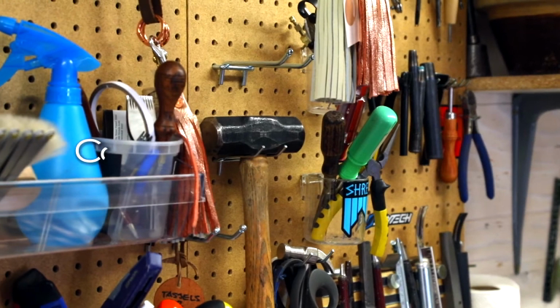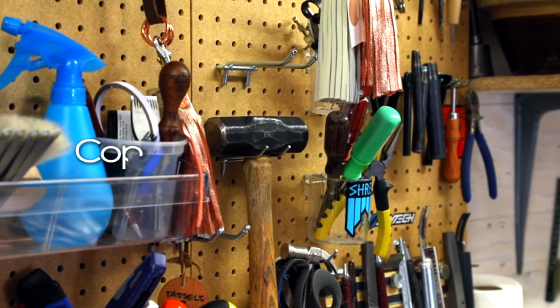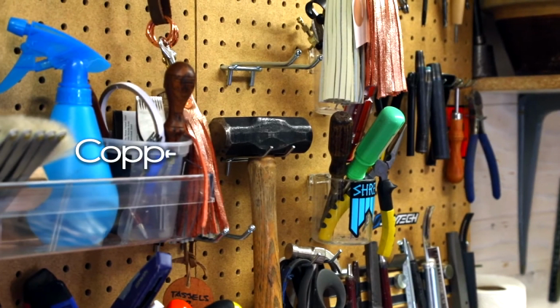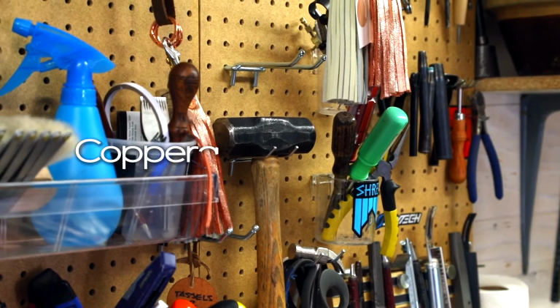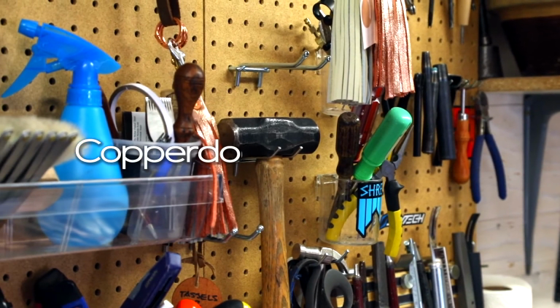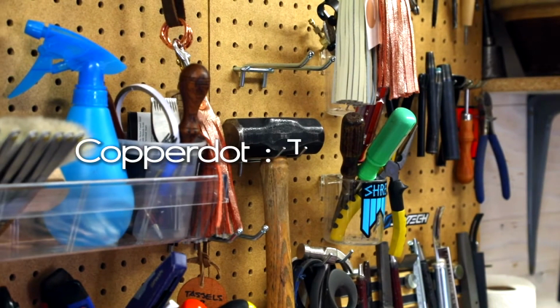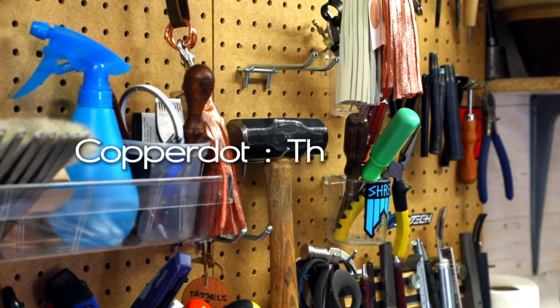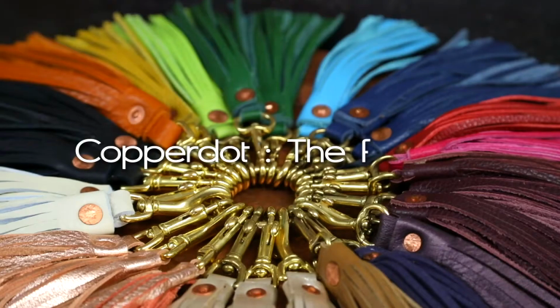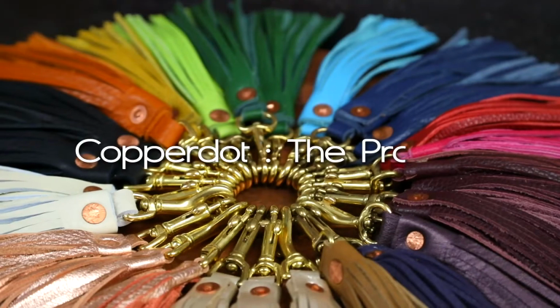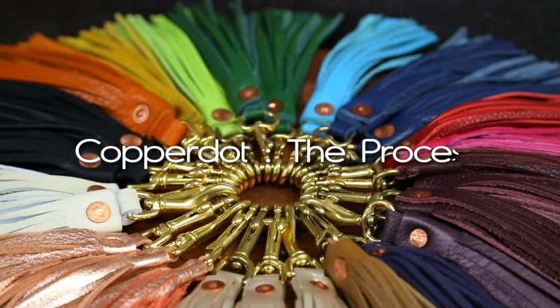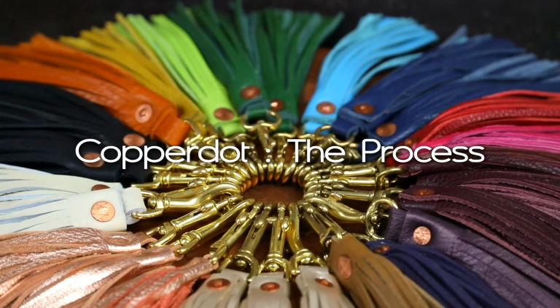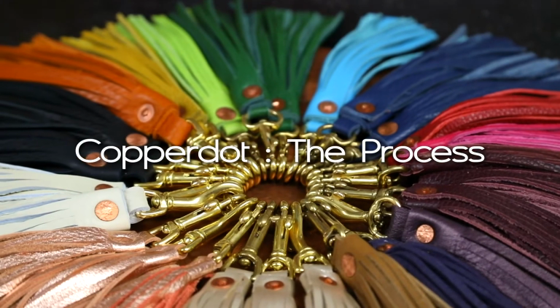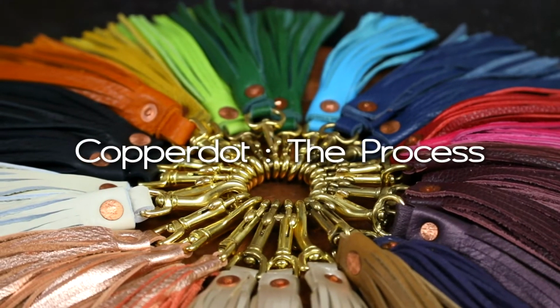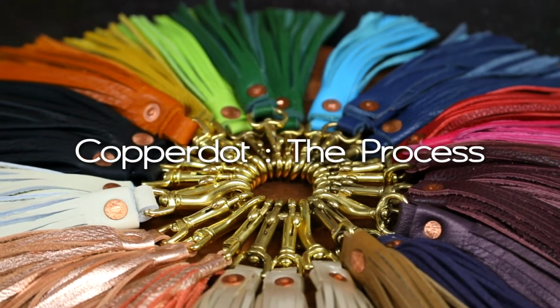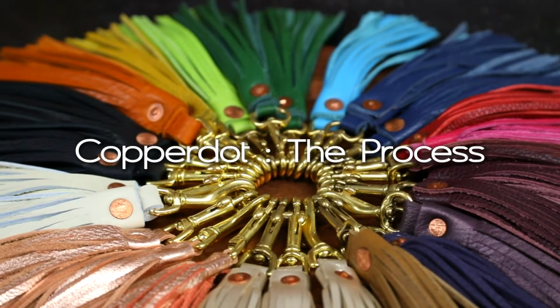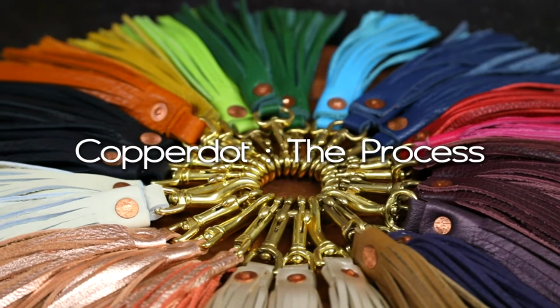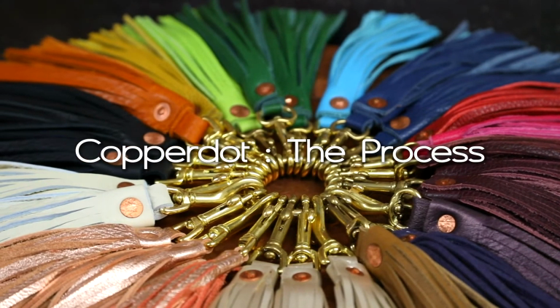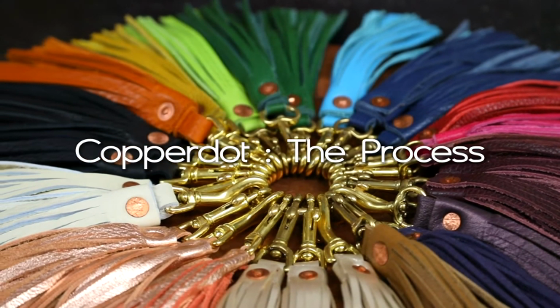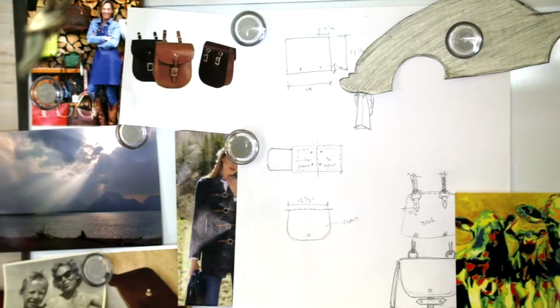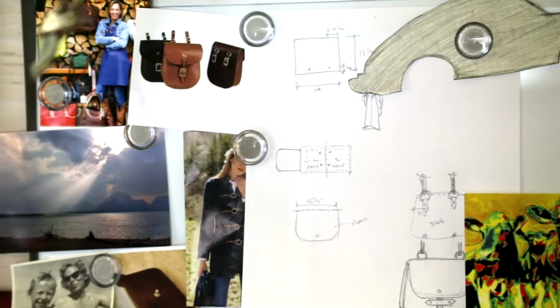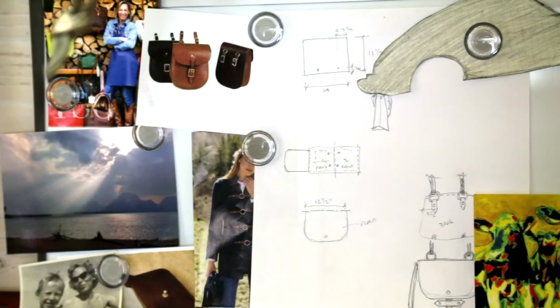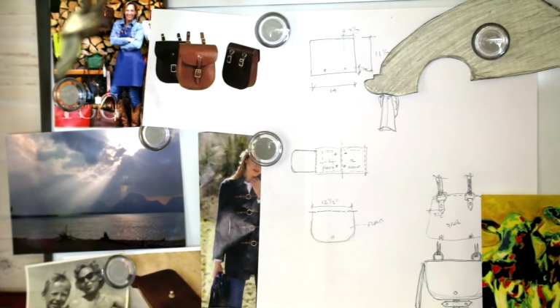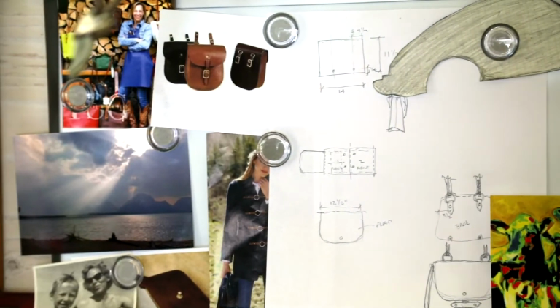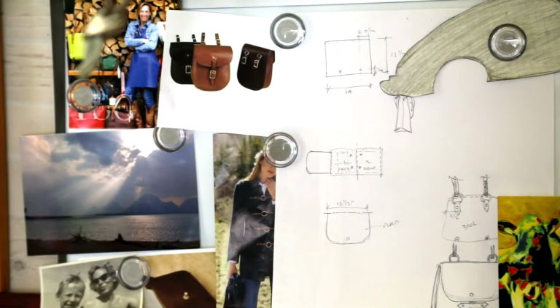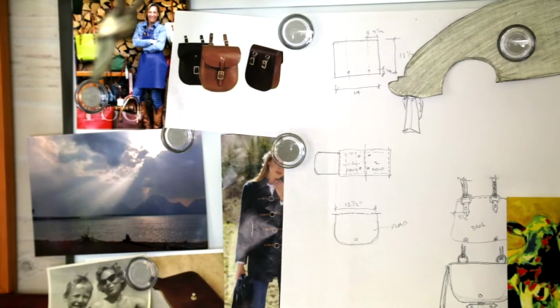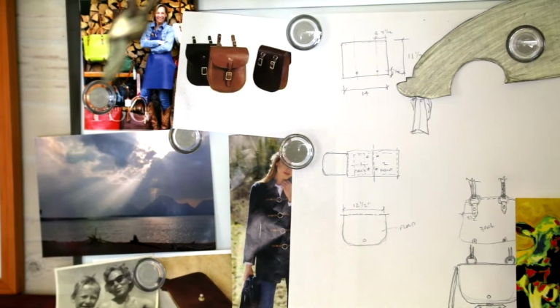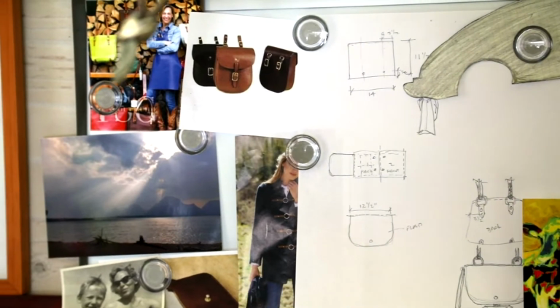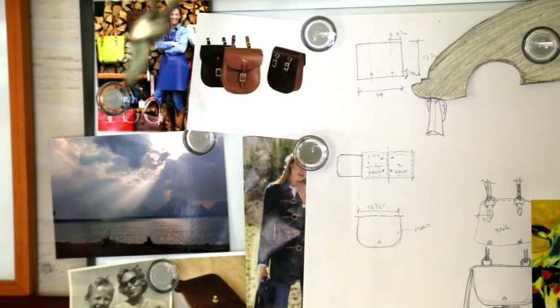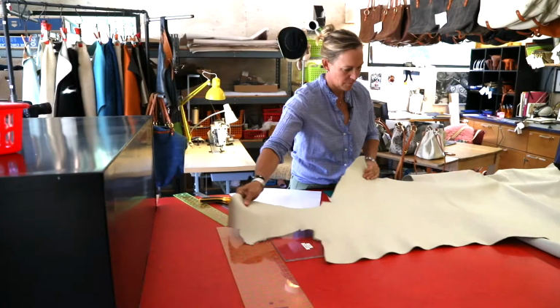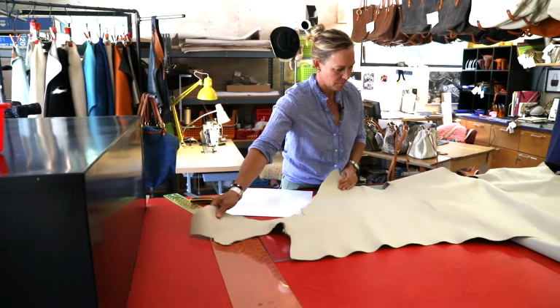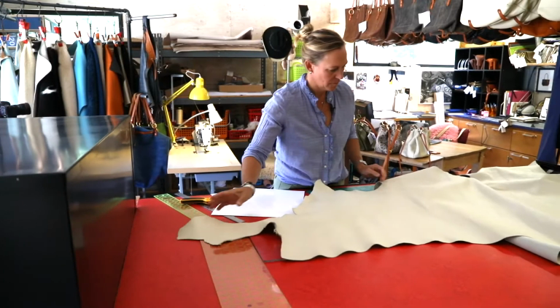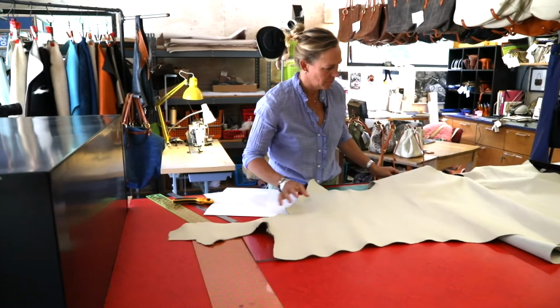I'm Pam Barlow, owner of Copper Dot Leather Goods, and welcome to my studio in Jackson Hole, Wyoming.